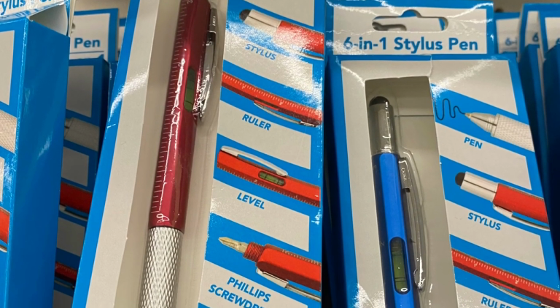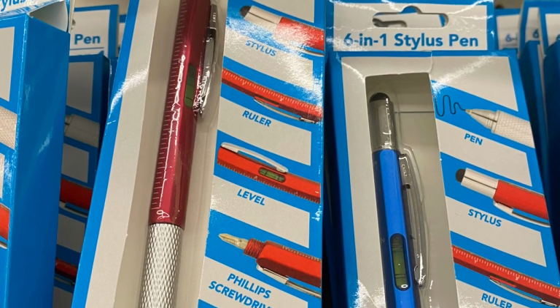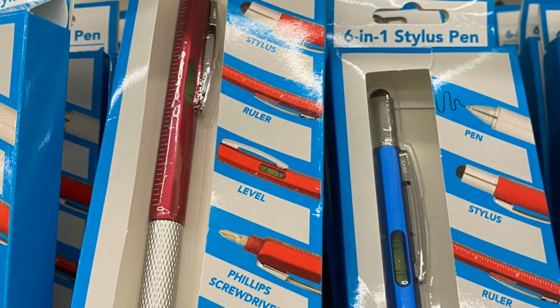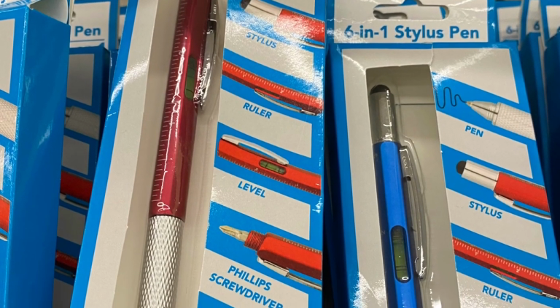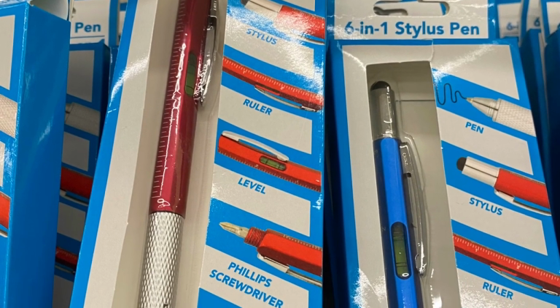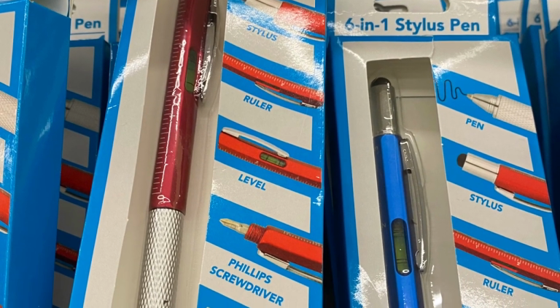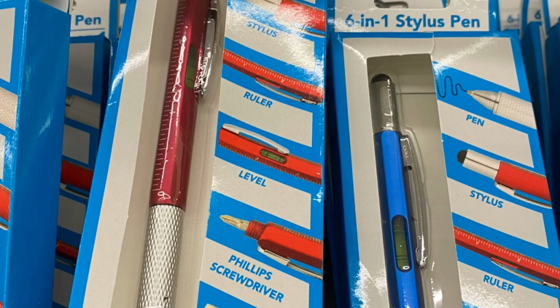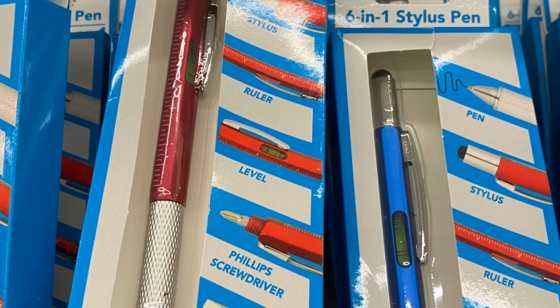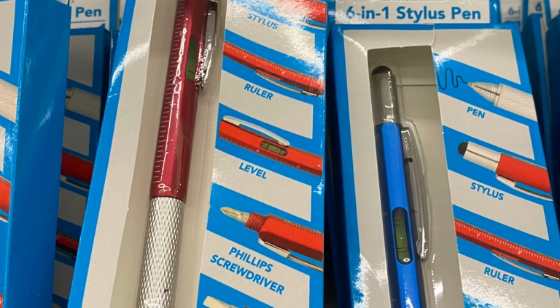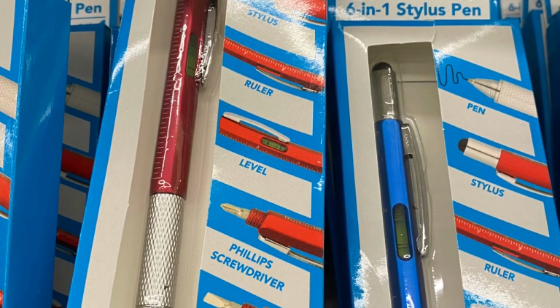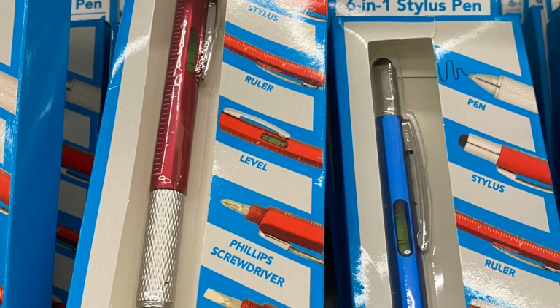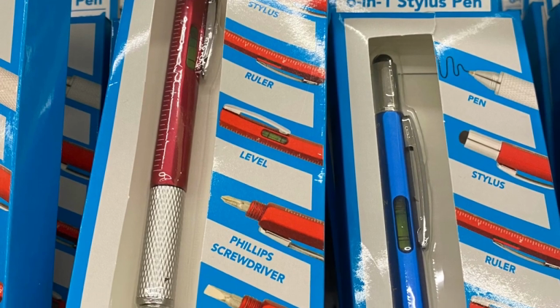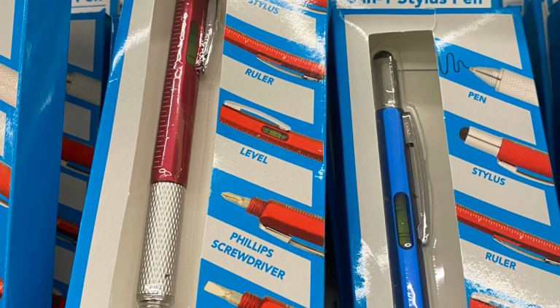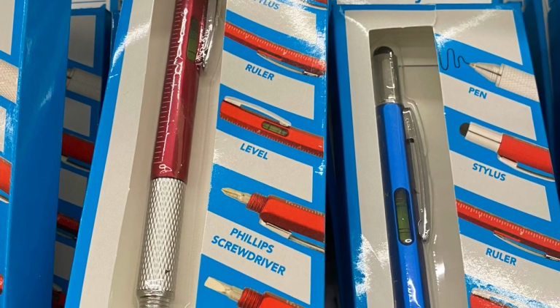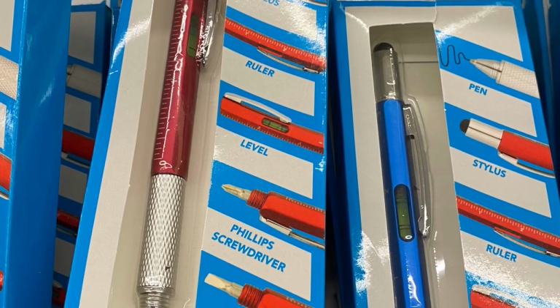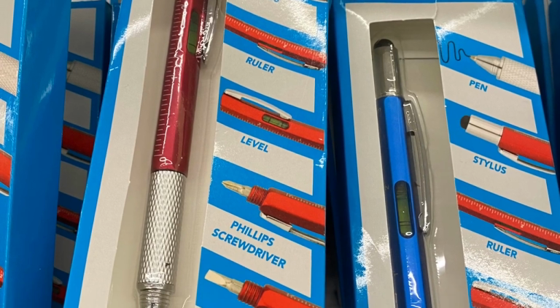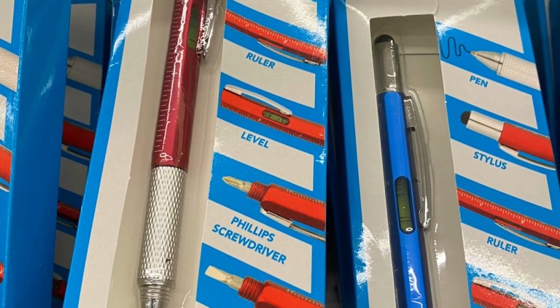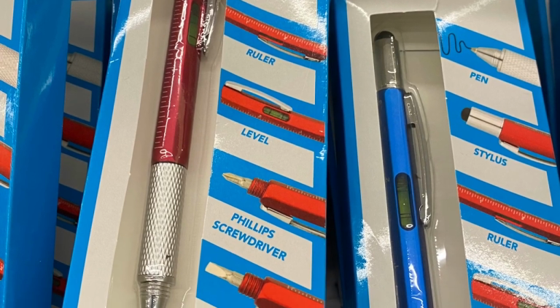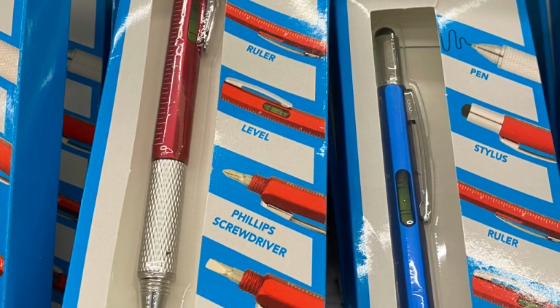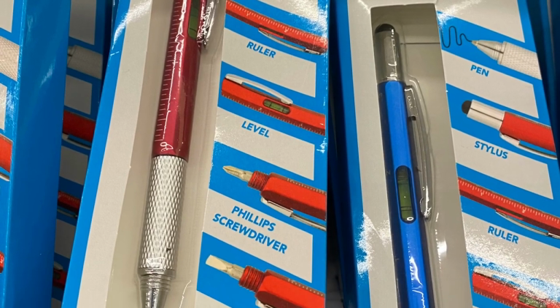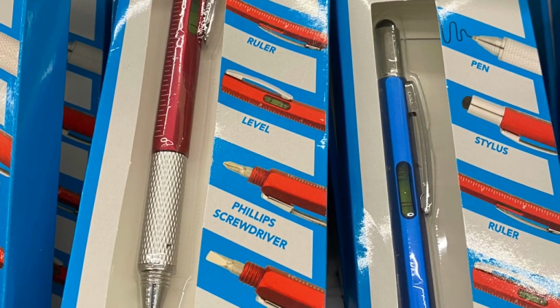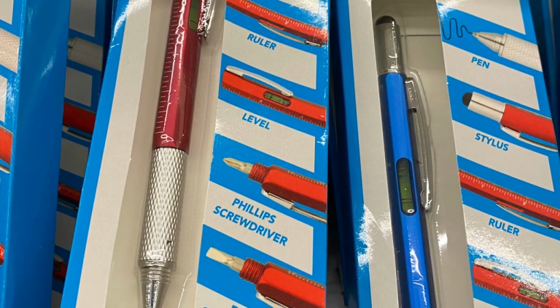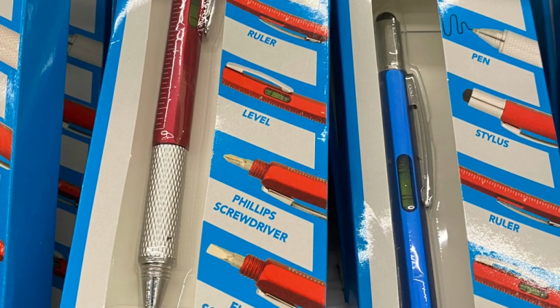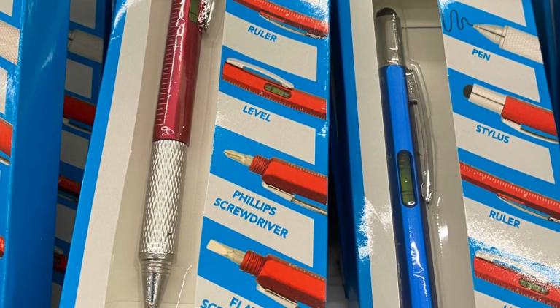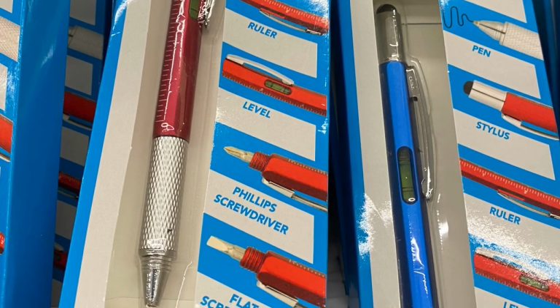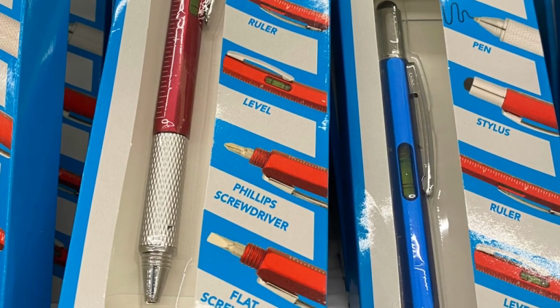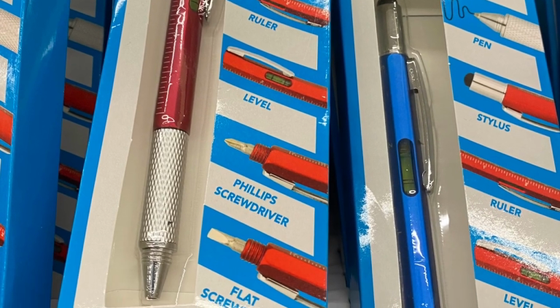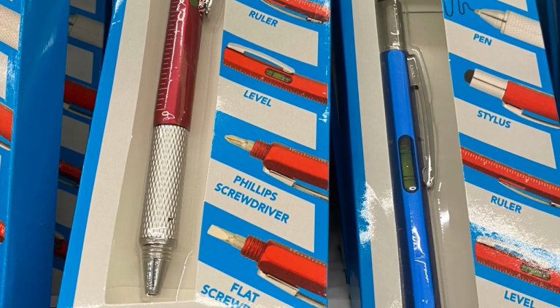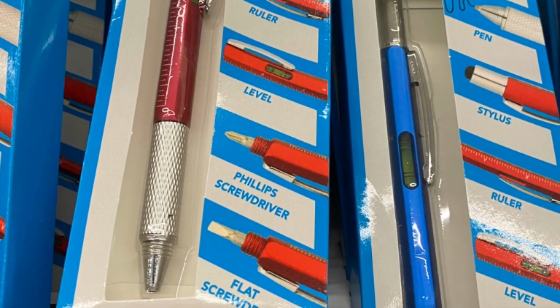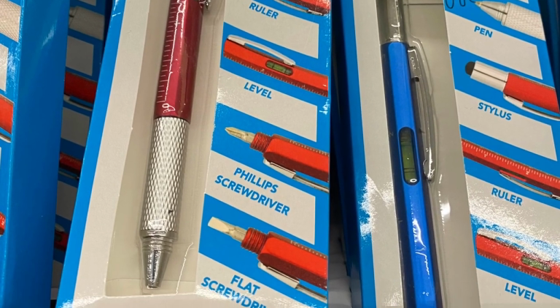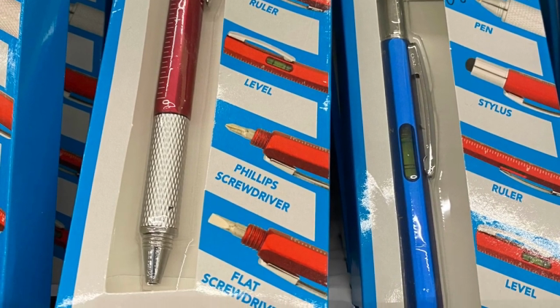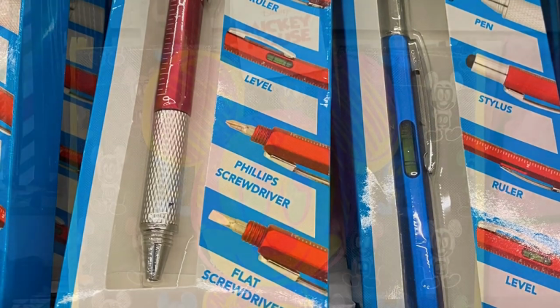I had one of these pens and it broke, but I did love it when I had it. It's a pen, a stylus, a ruler, a level, and a screwdriver — two different kinds.